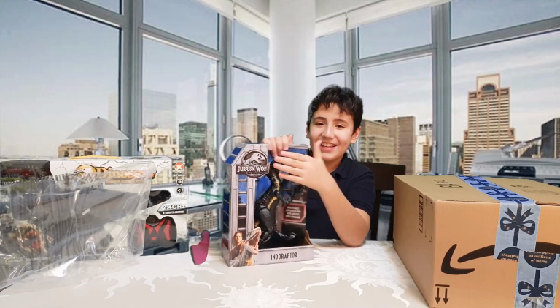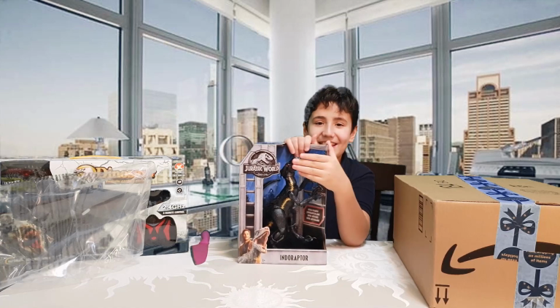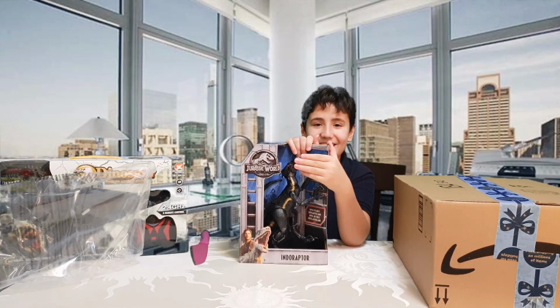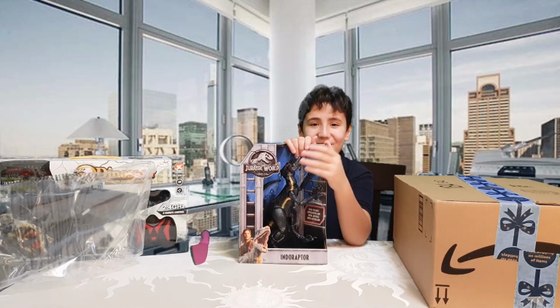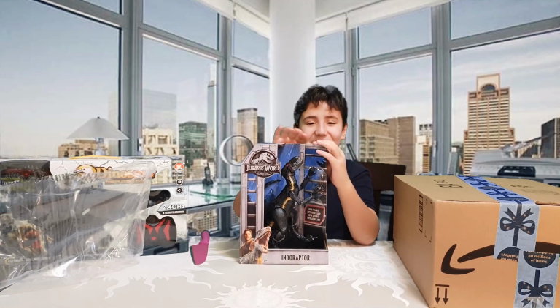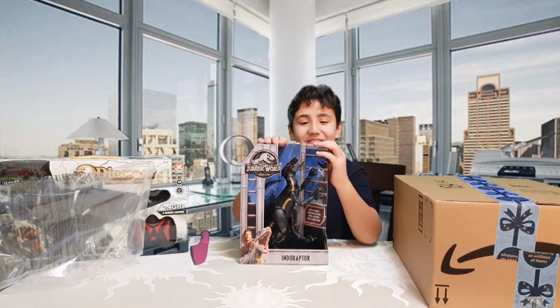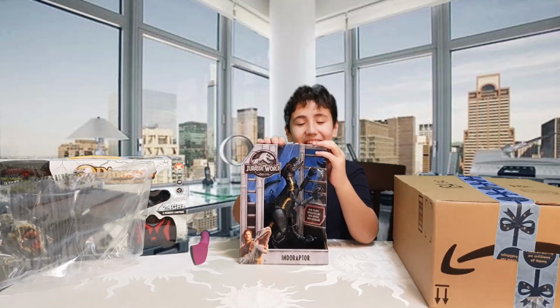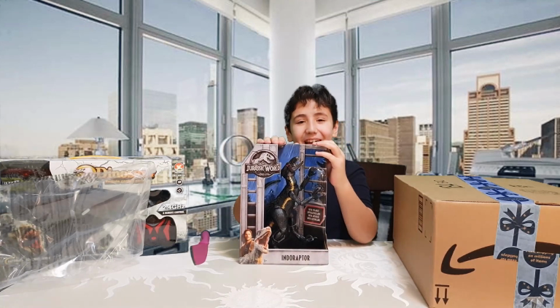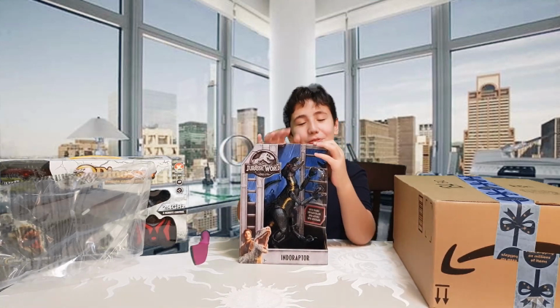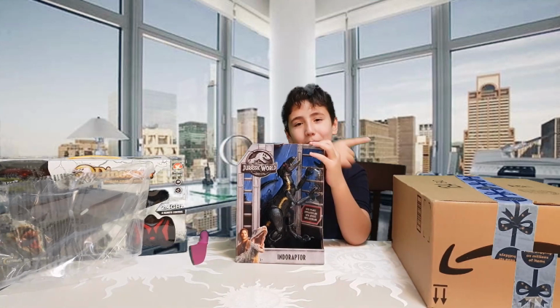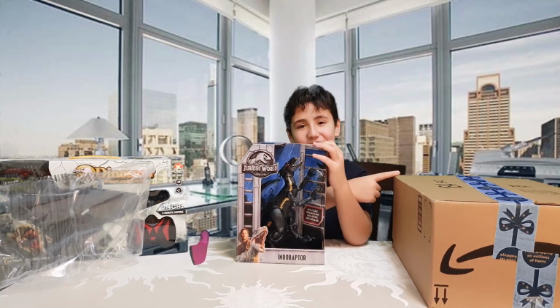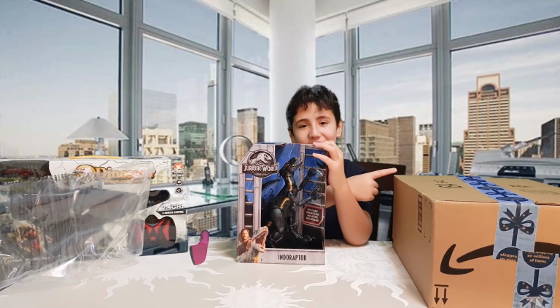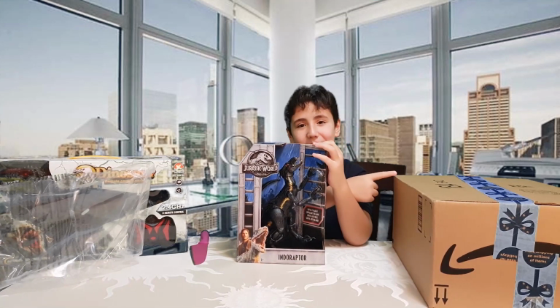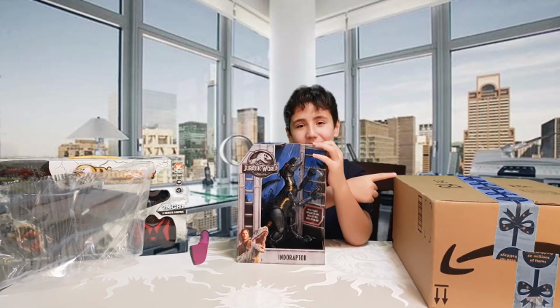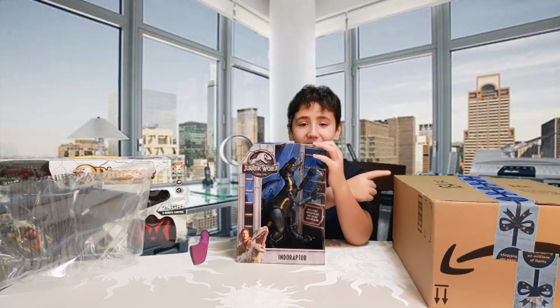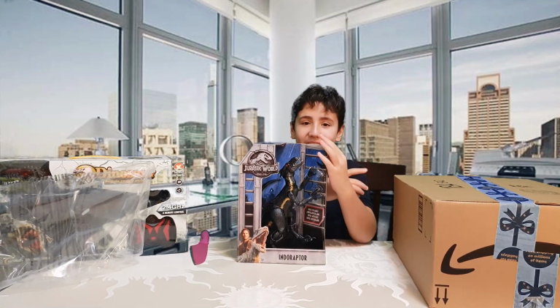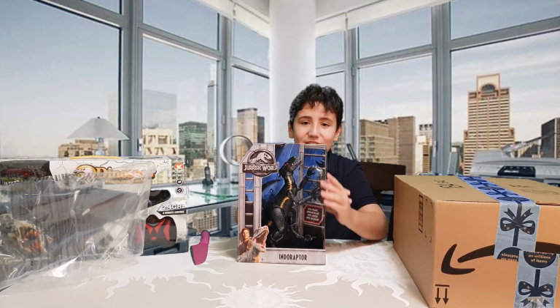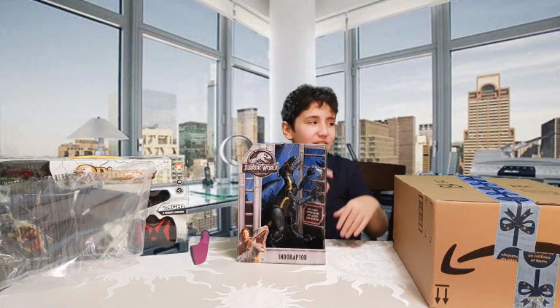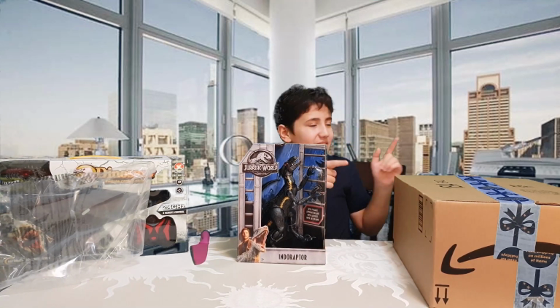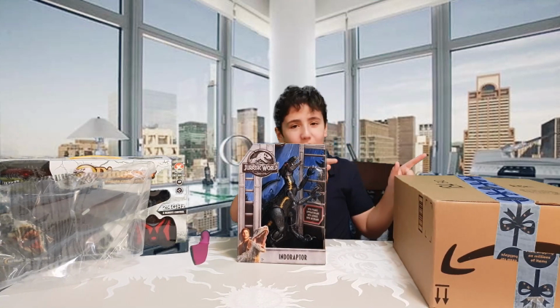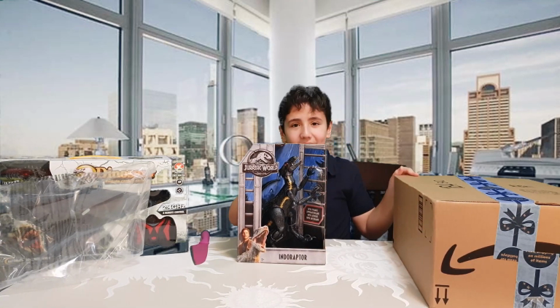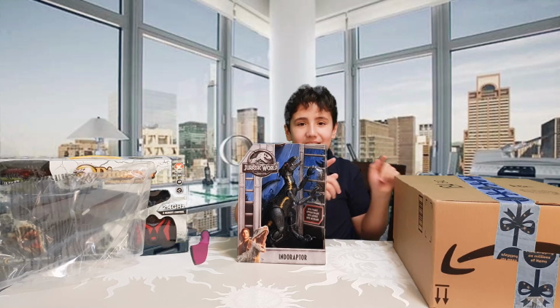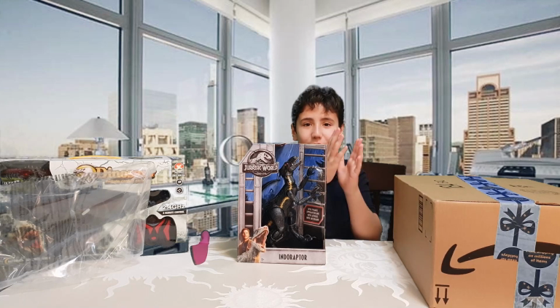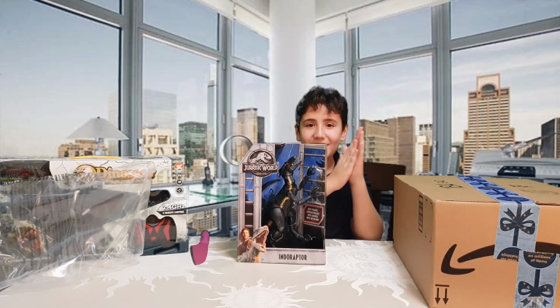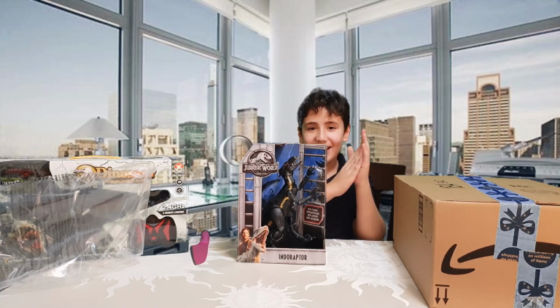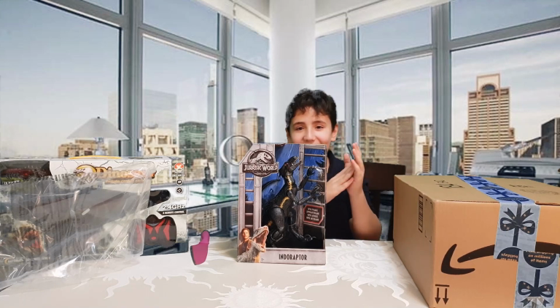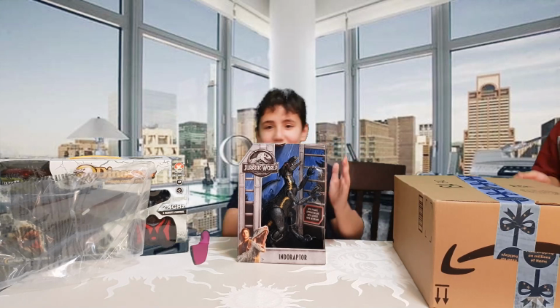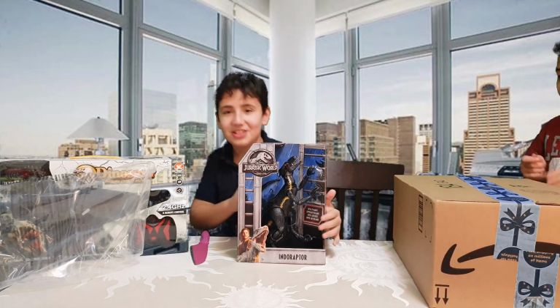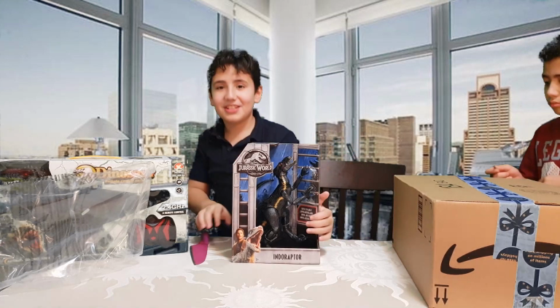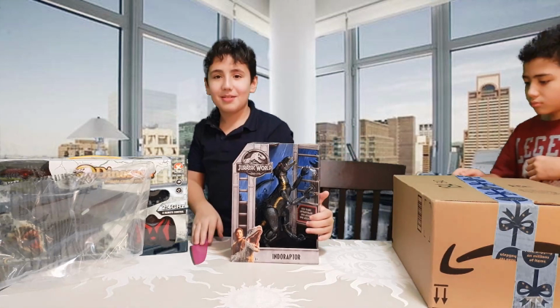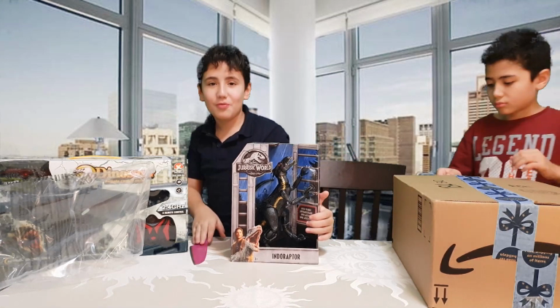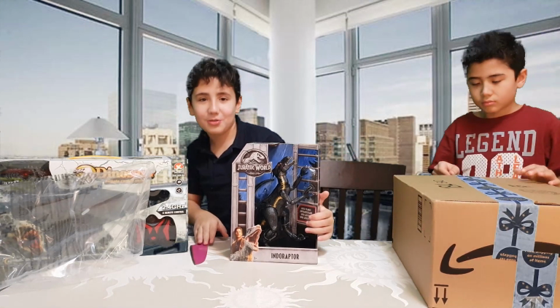I'll be doing separate reviews on both of these items in future videos. Now it's my brother's turn, so let me move out of the way.